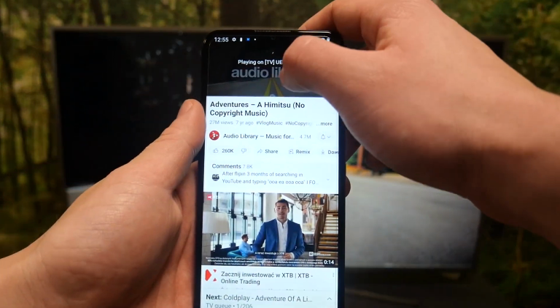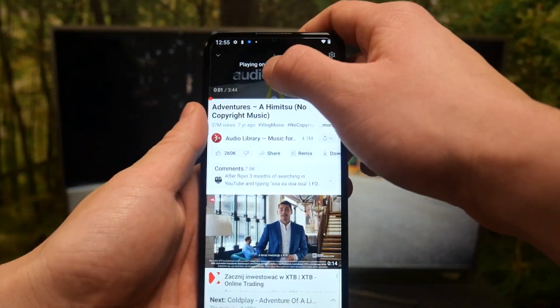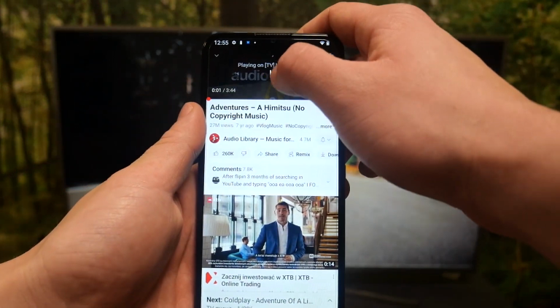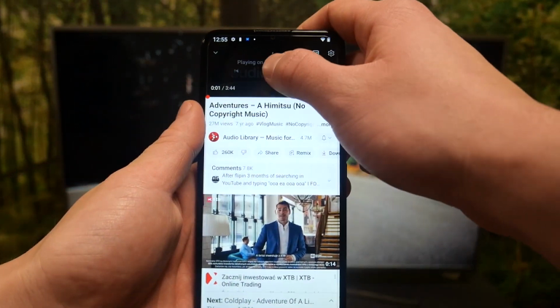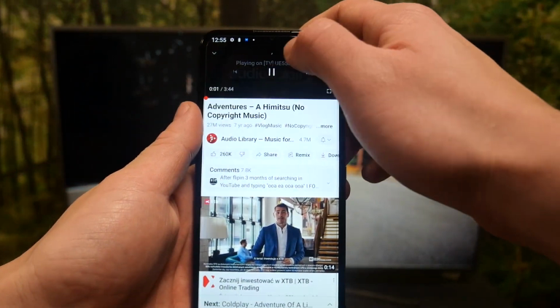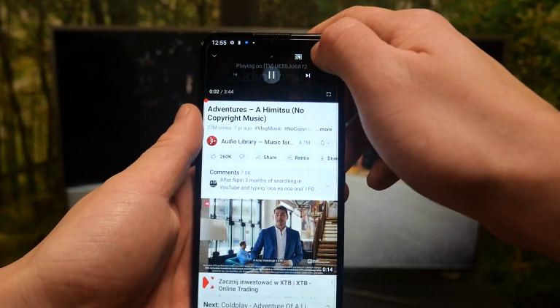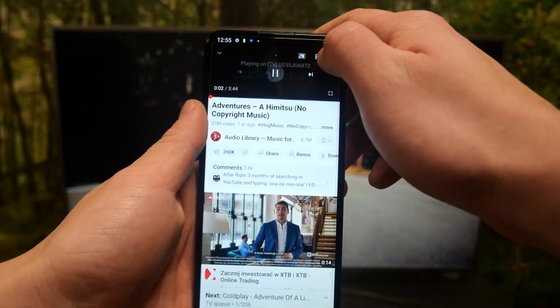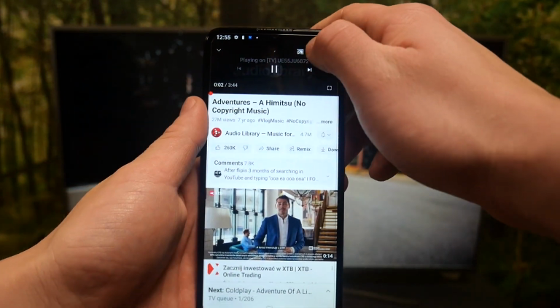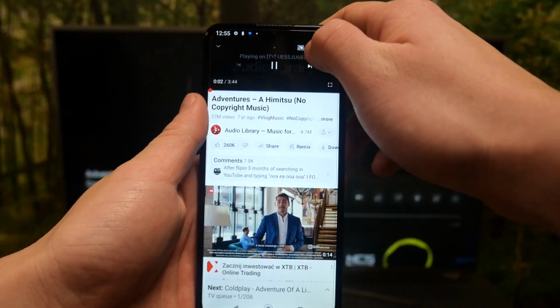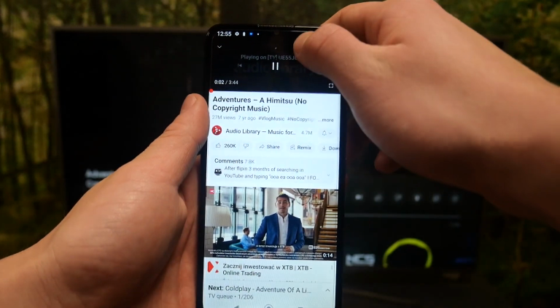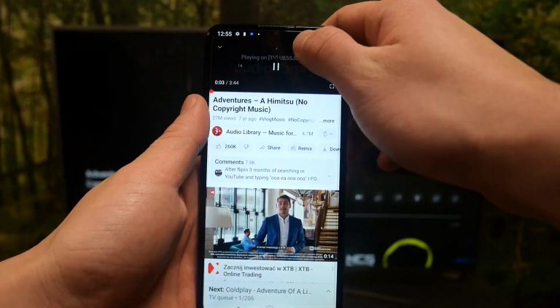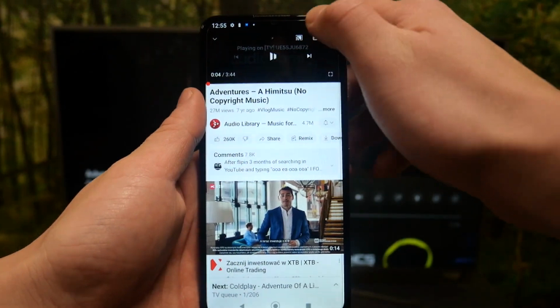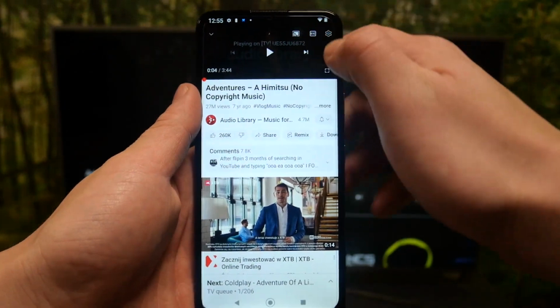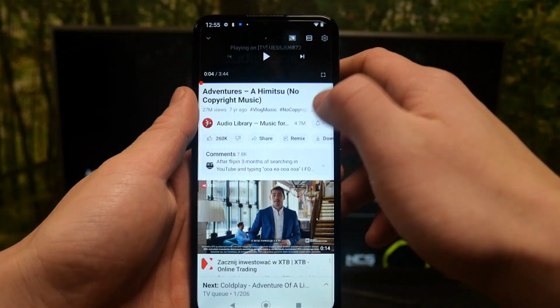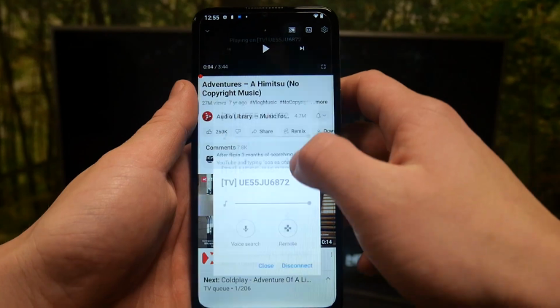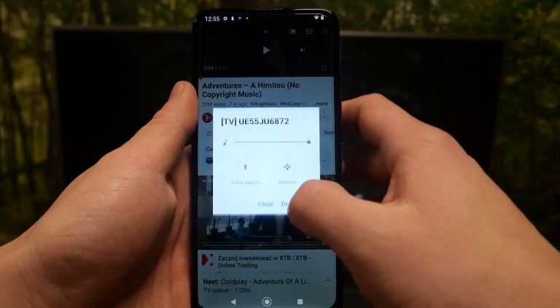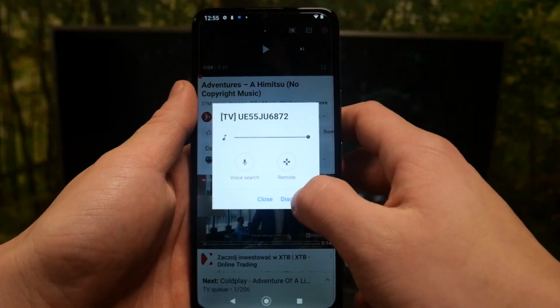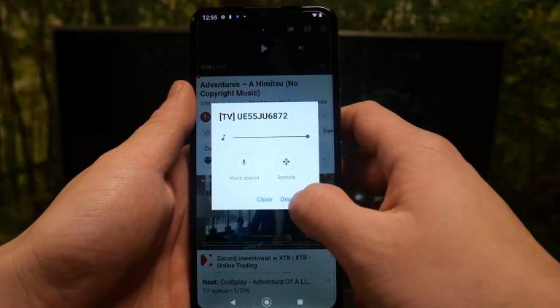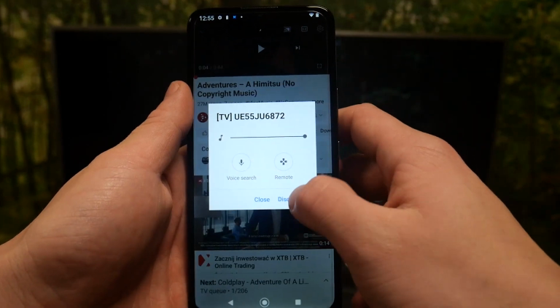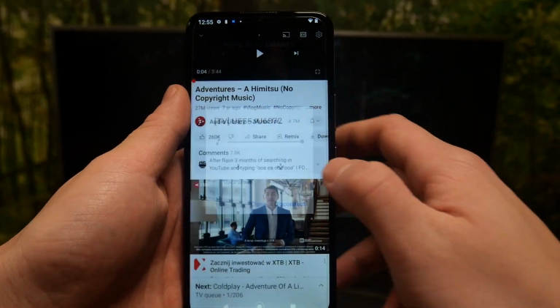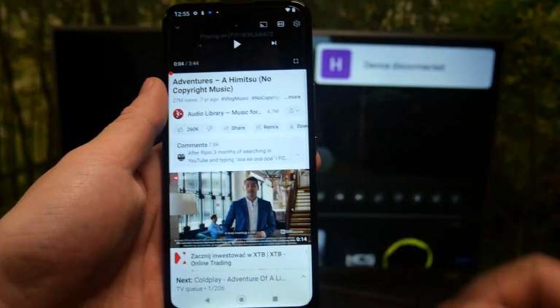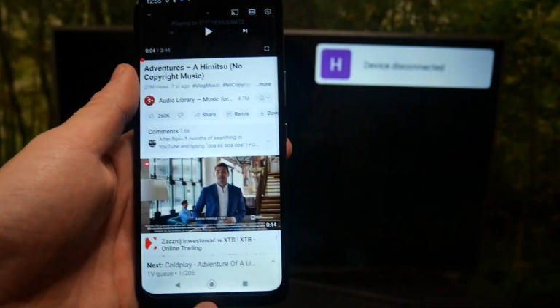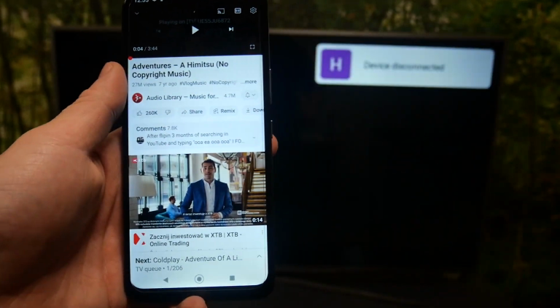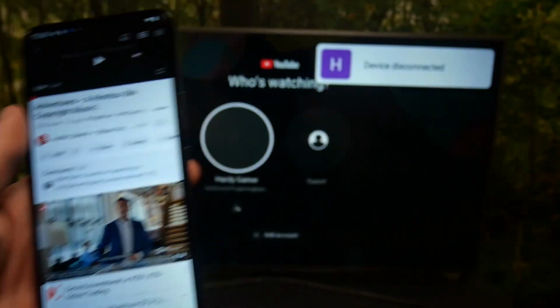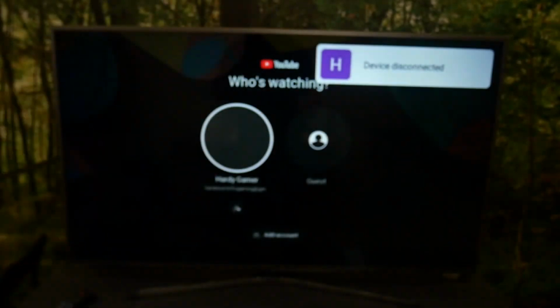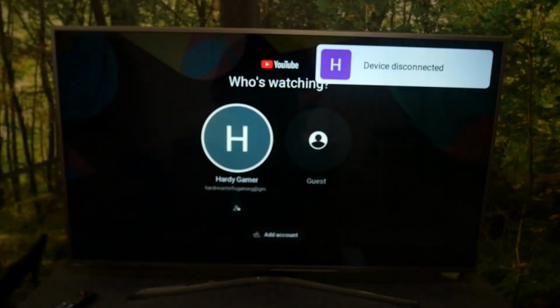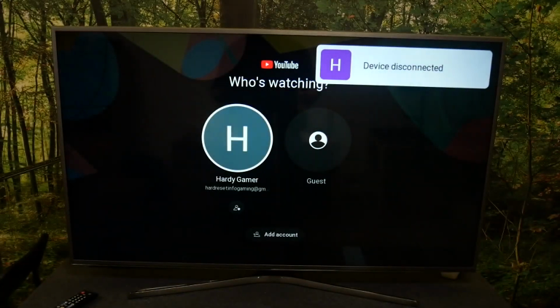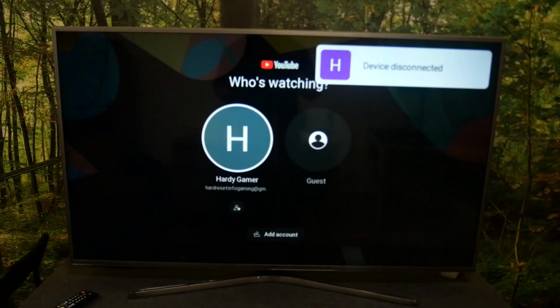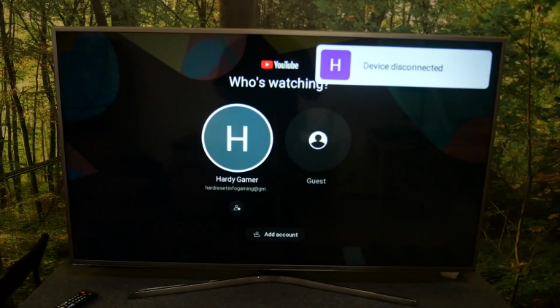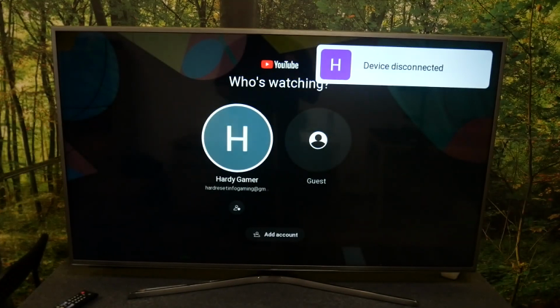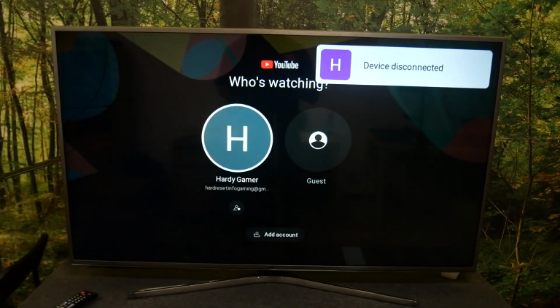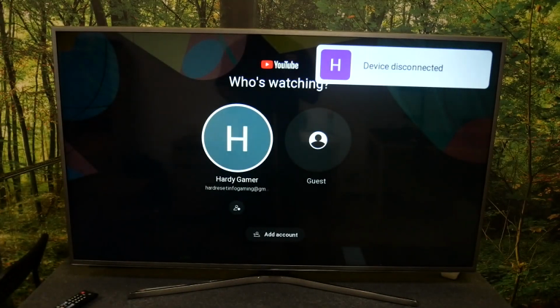If you want to disconnect devices, again press this button and select disconnect. And that's it.